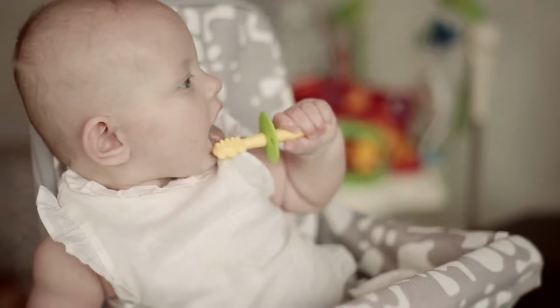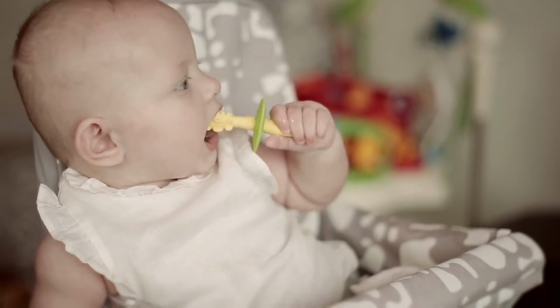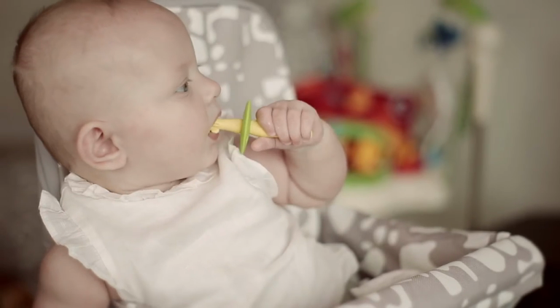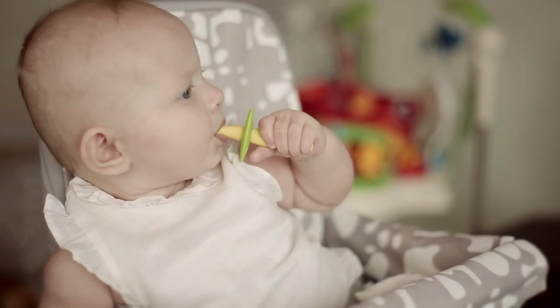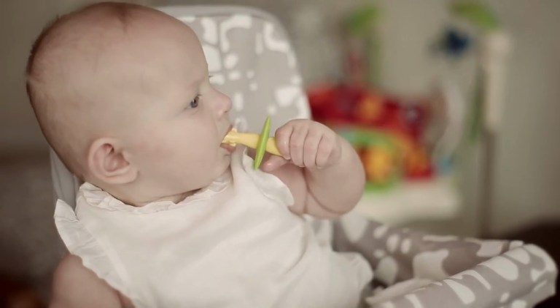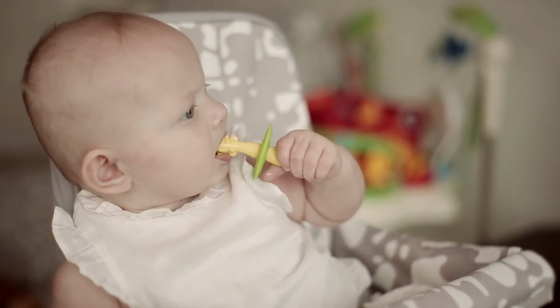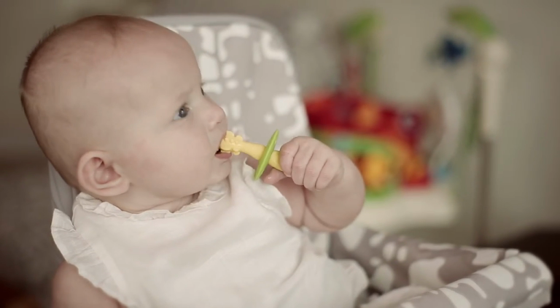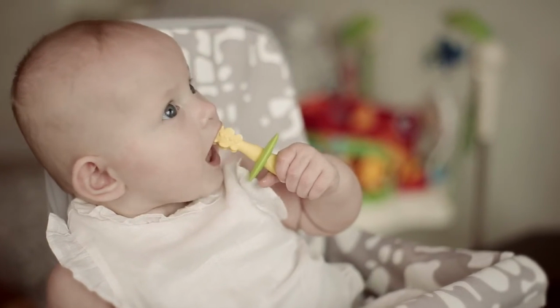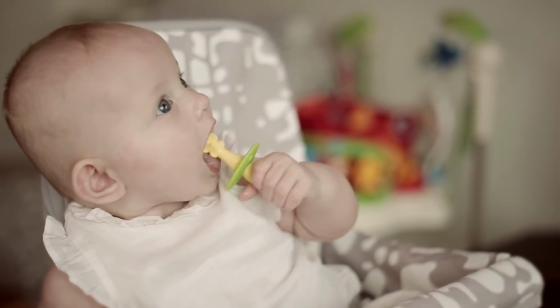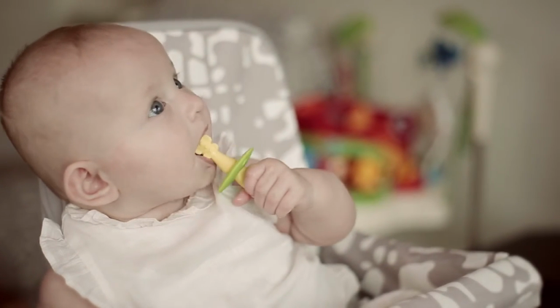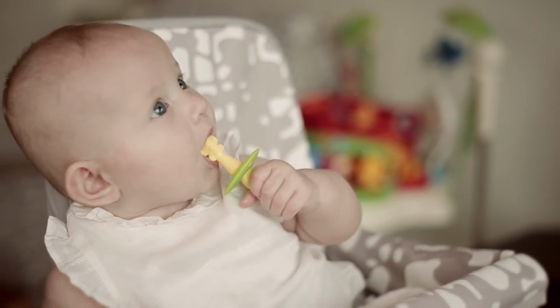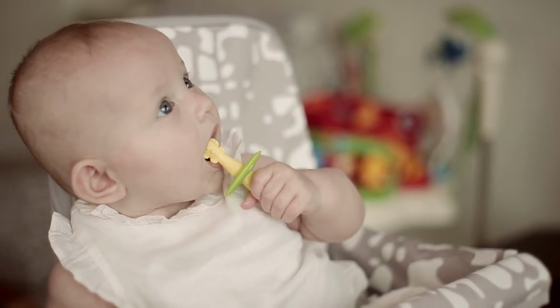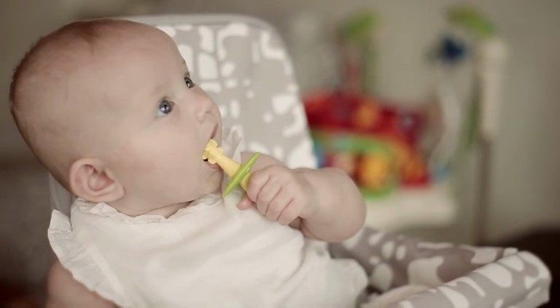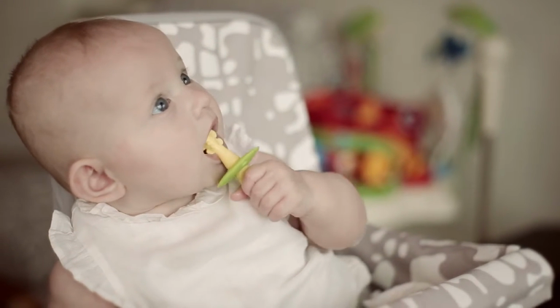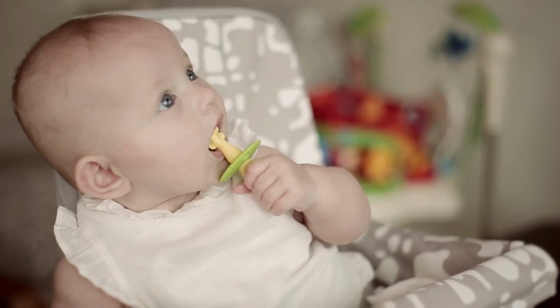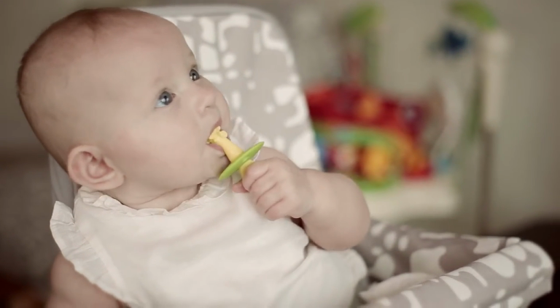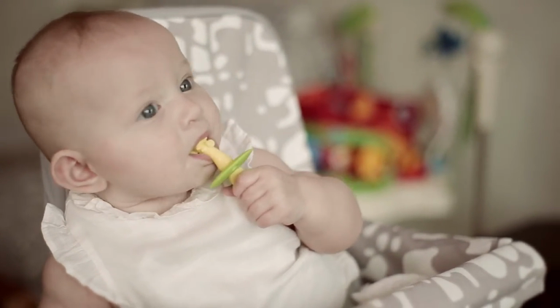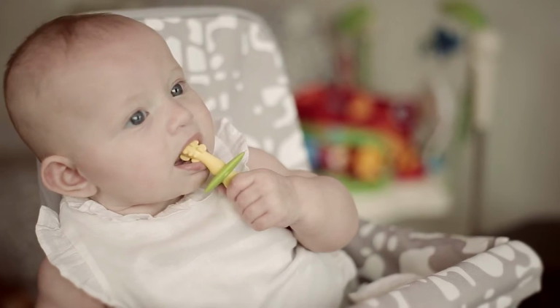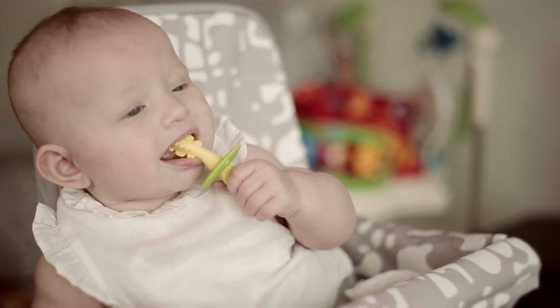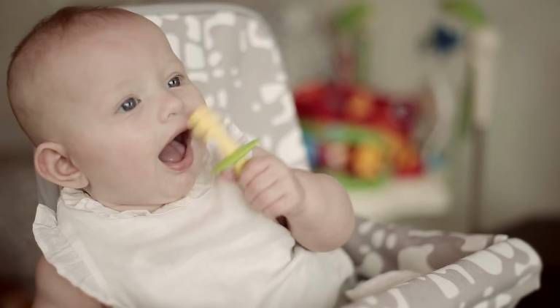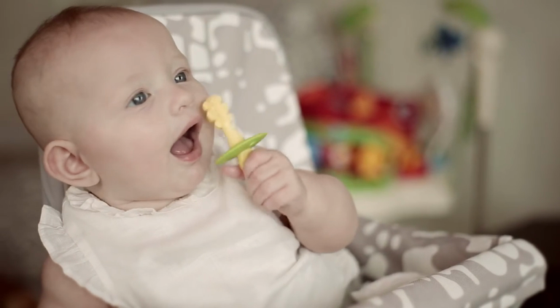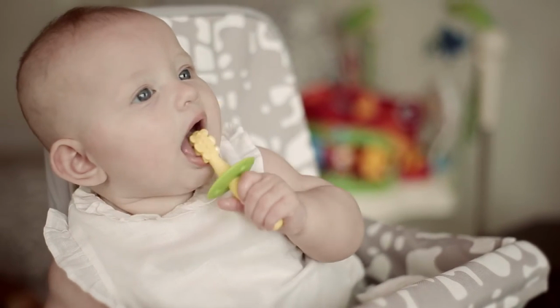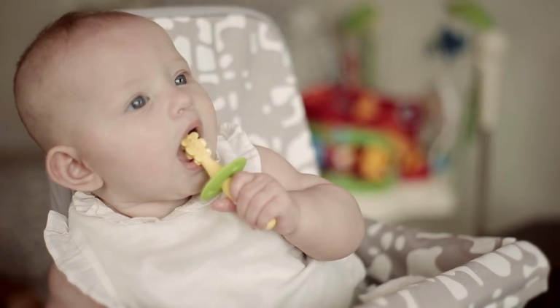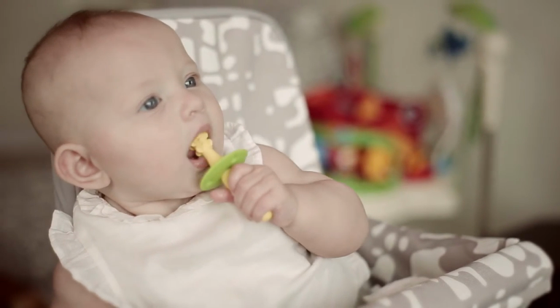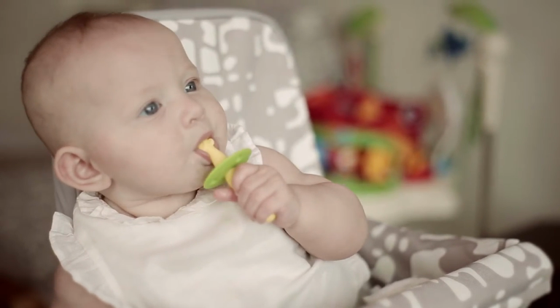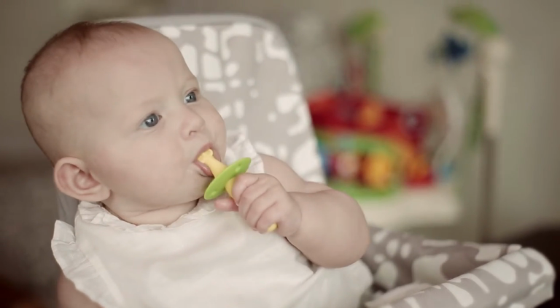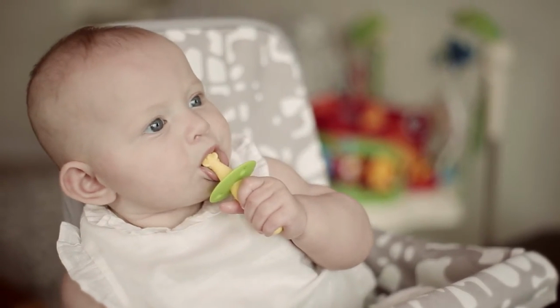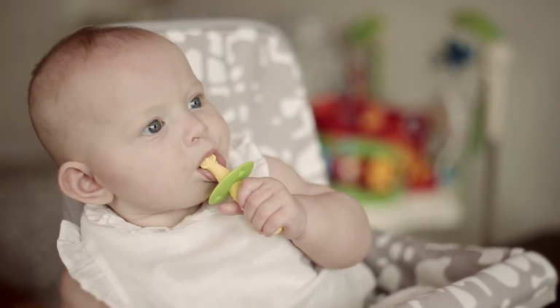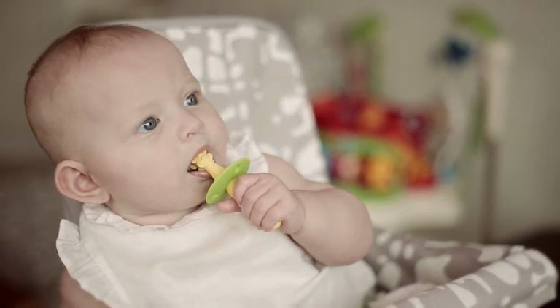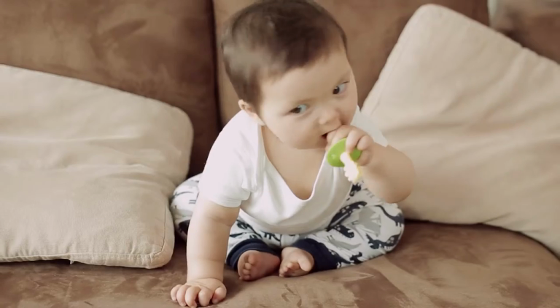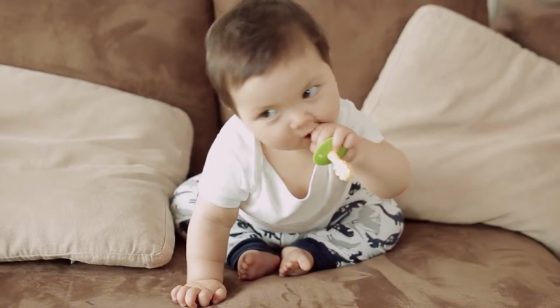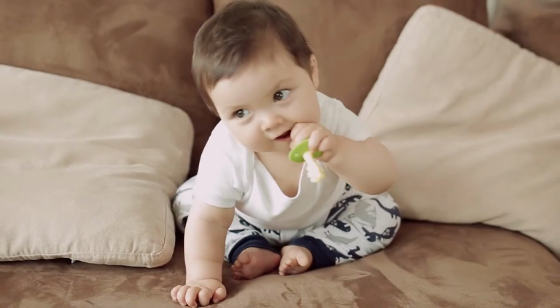The soft textured silicone surface is soothing to your little one's gums, while stimulating teeth breaking through and providing gentle pain relief.